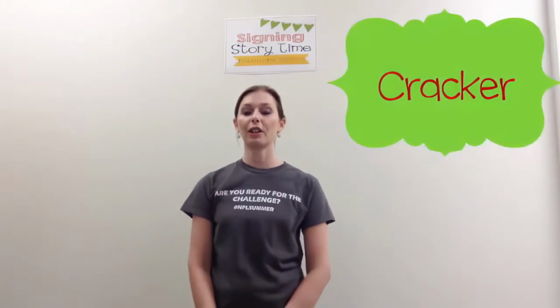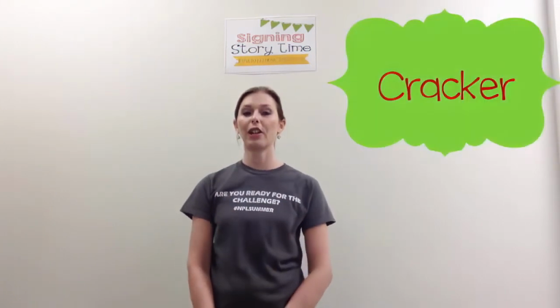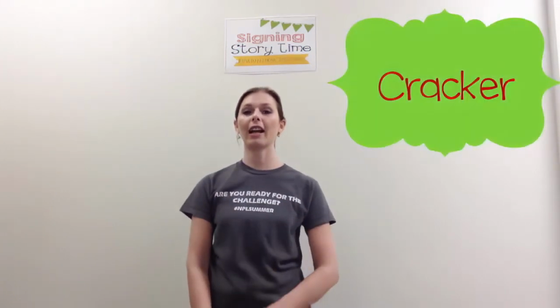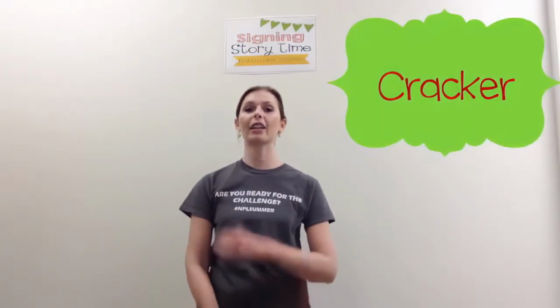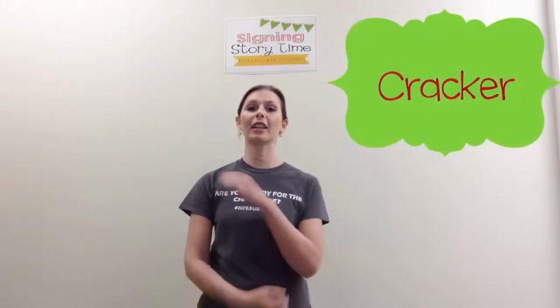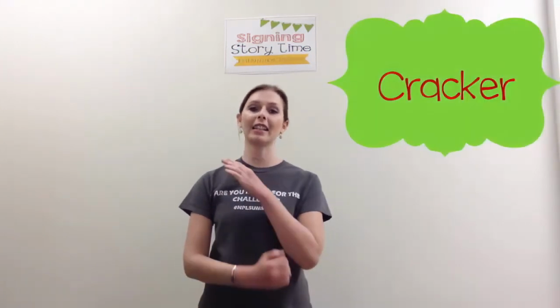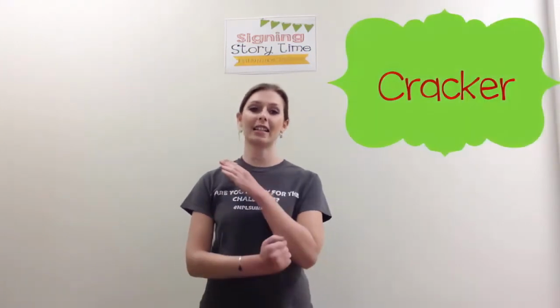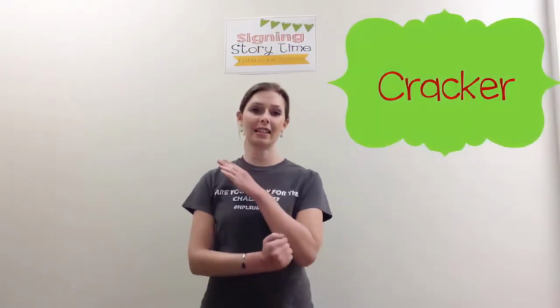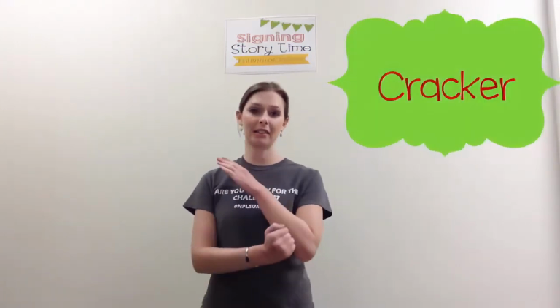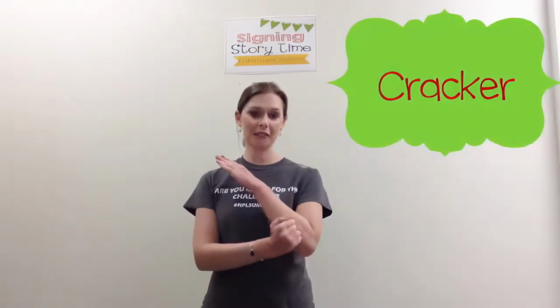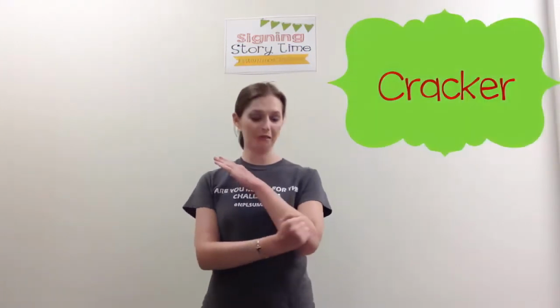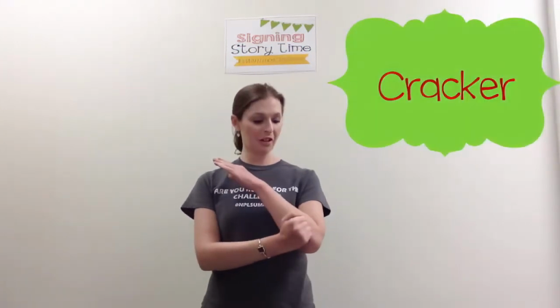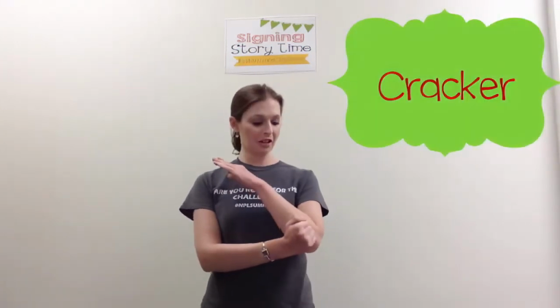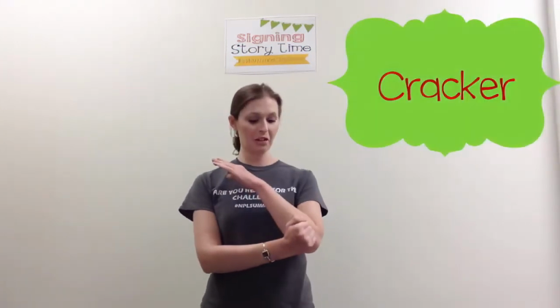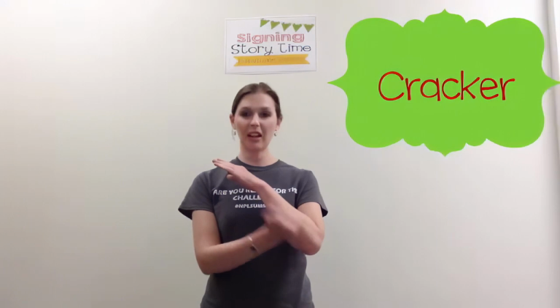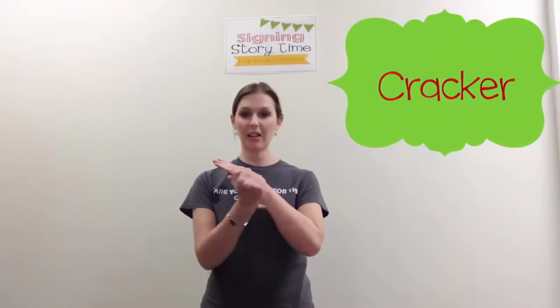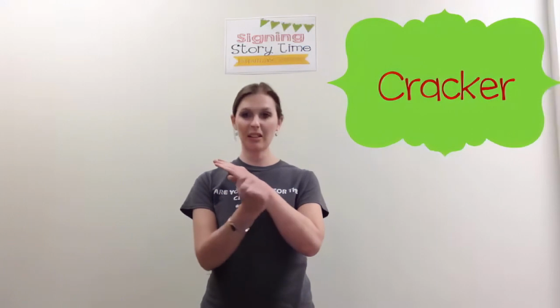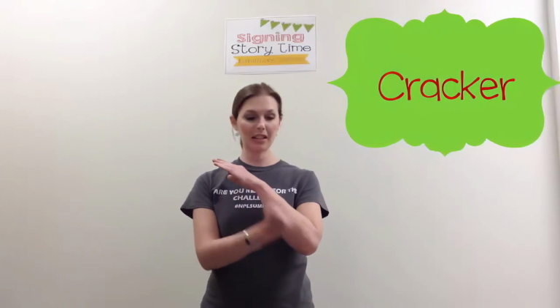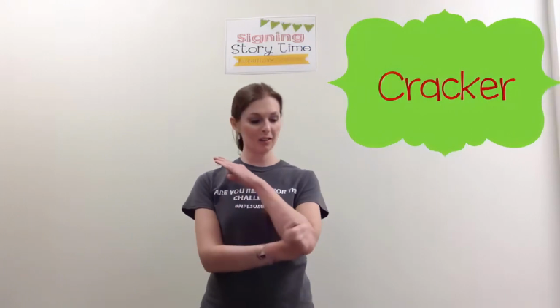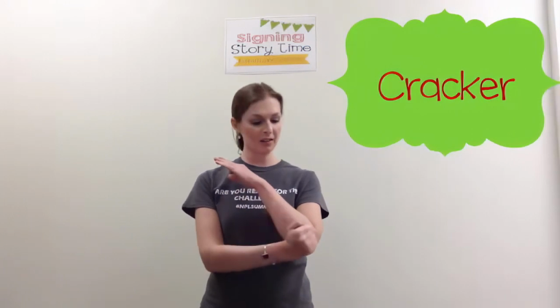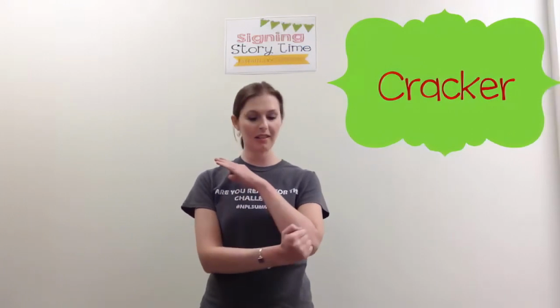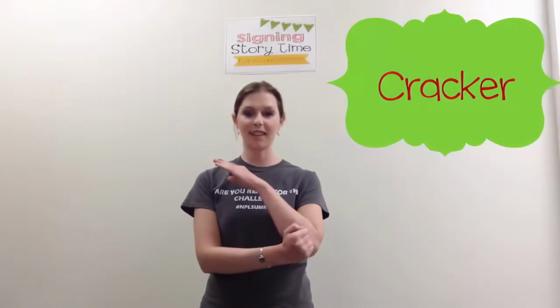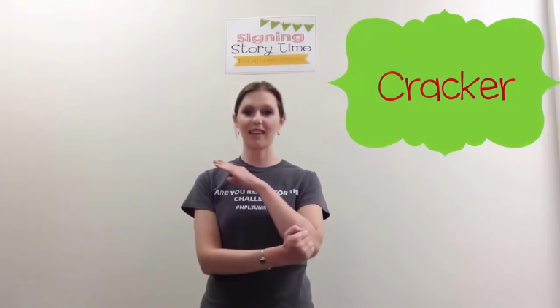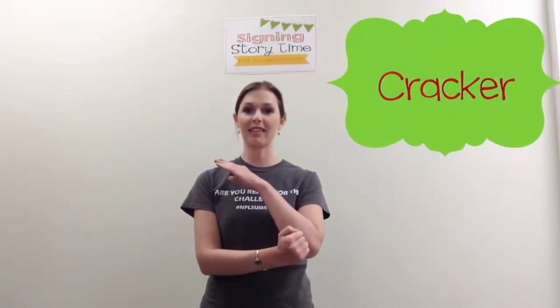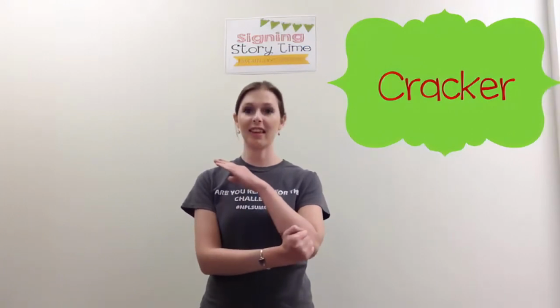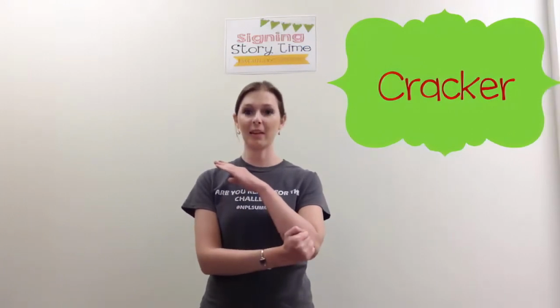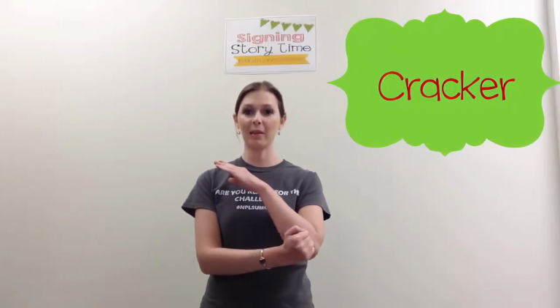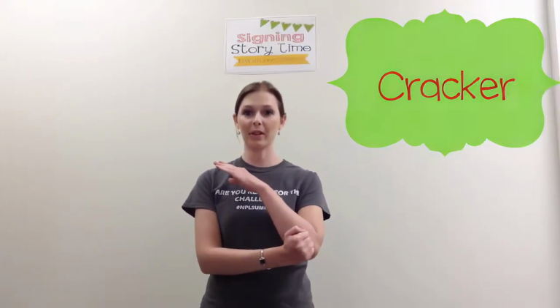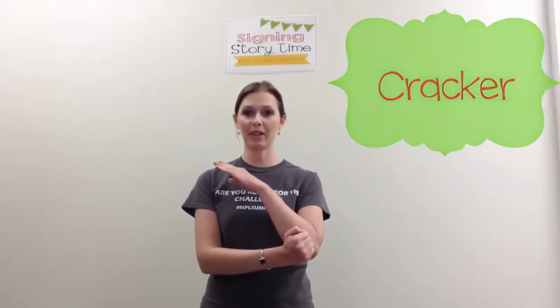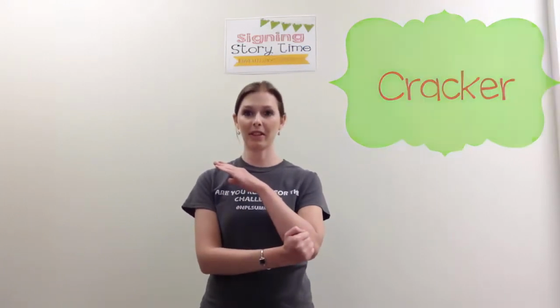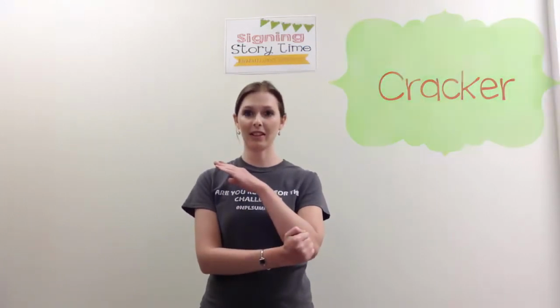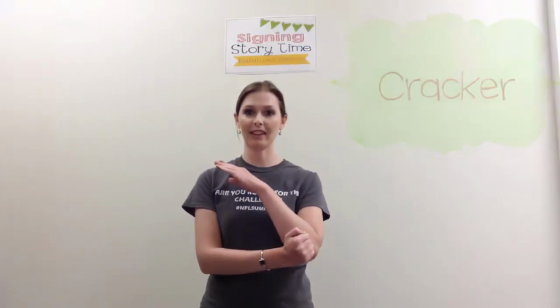Cracker — it's just a fist on the elbow of the other hand.